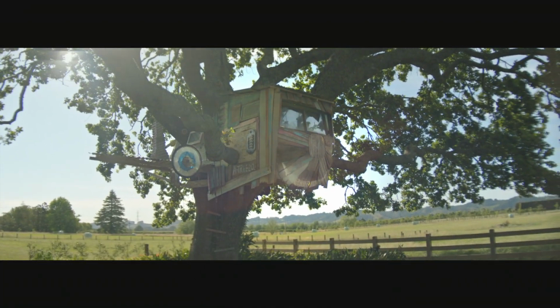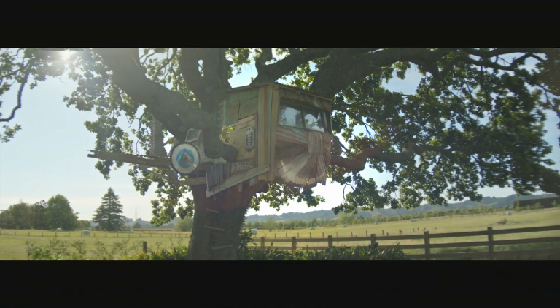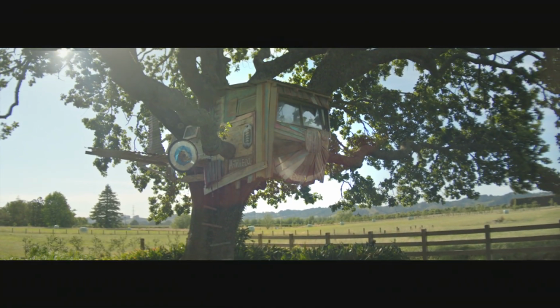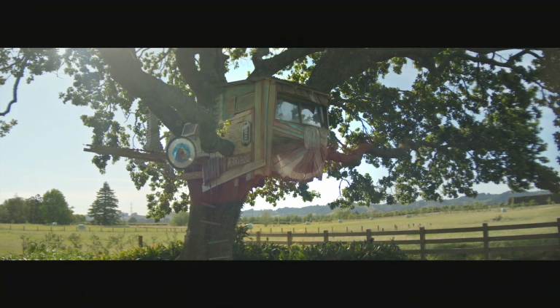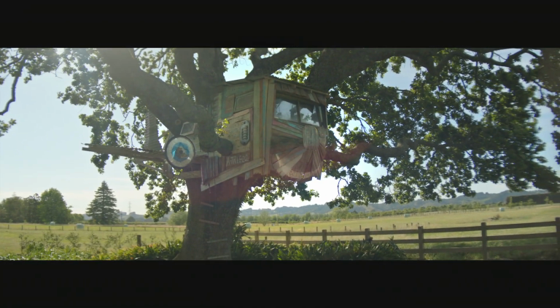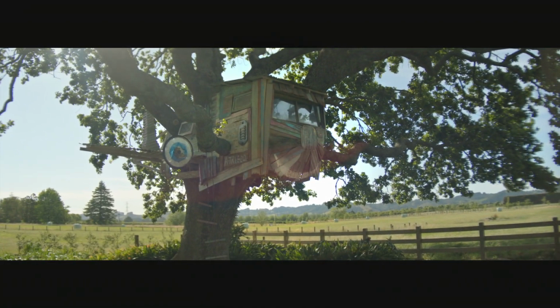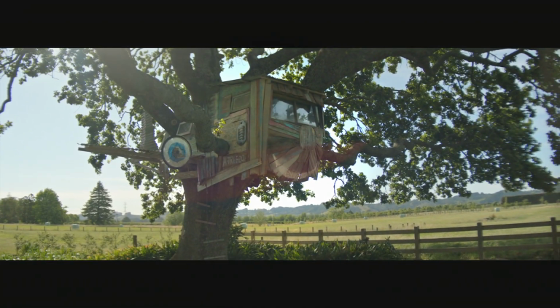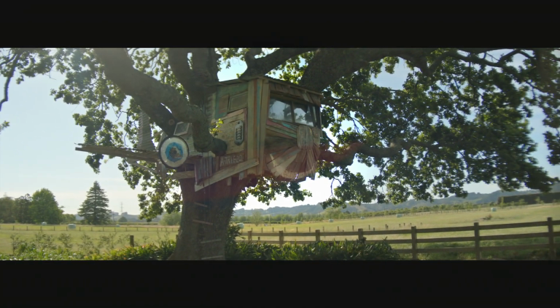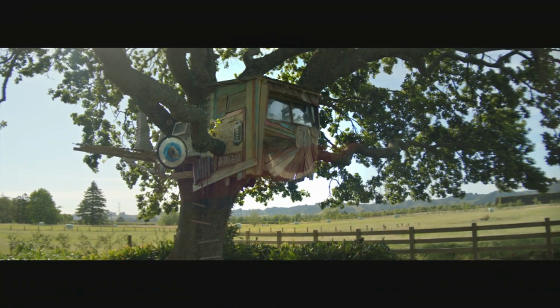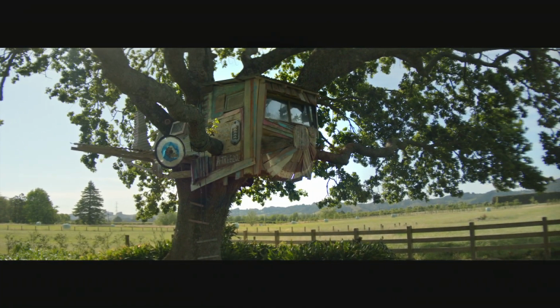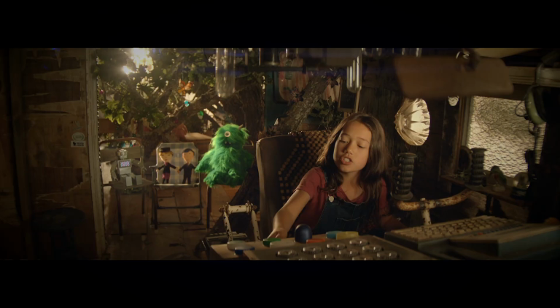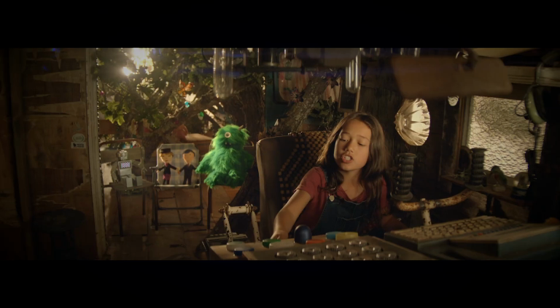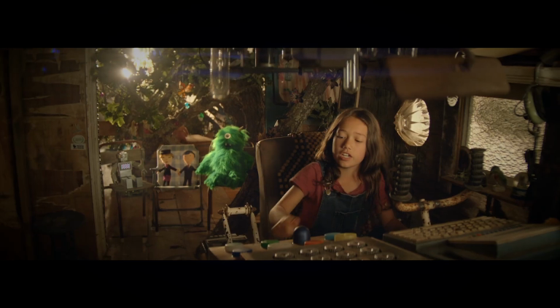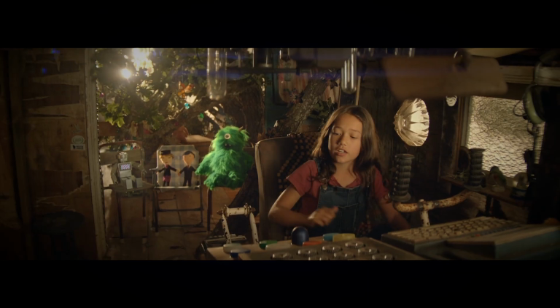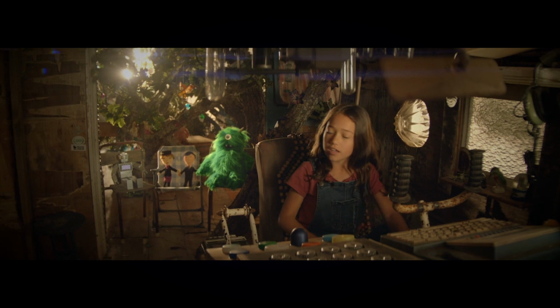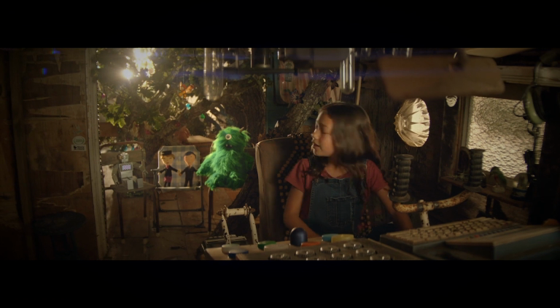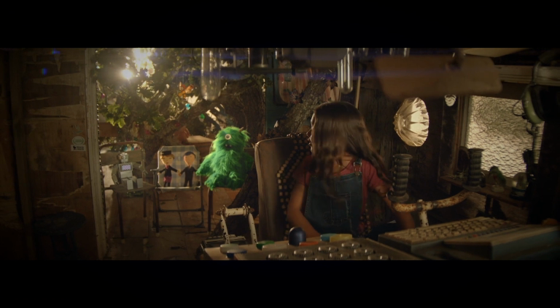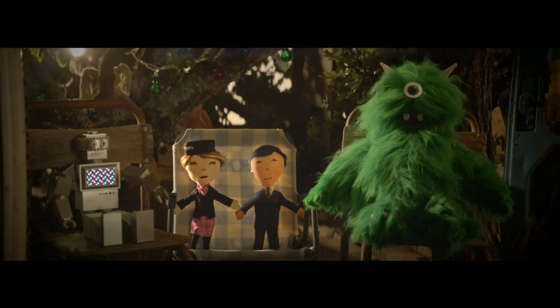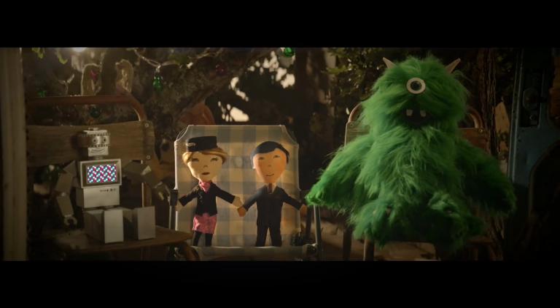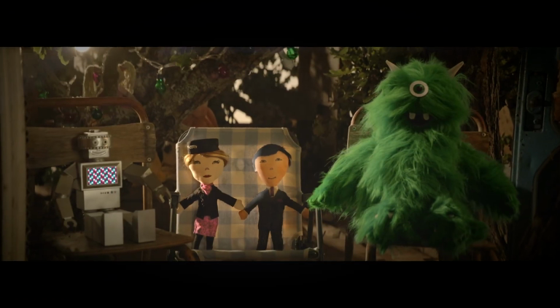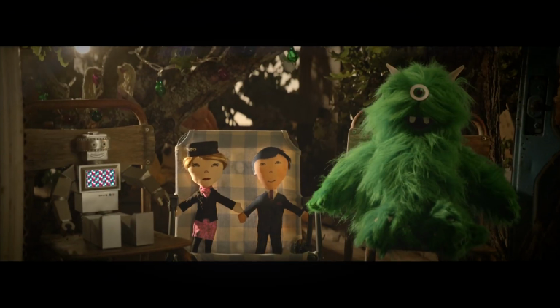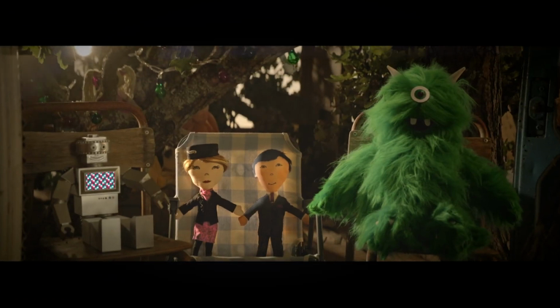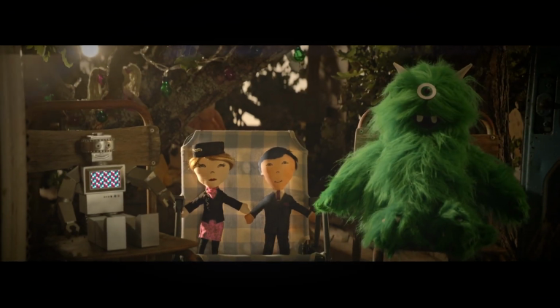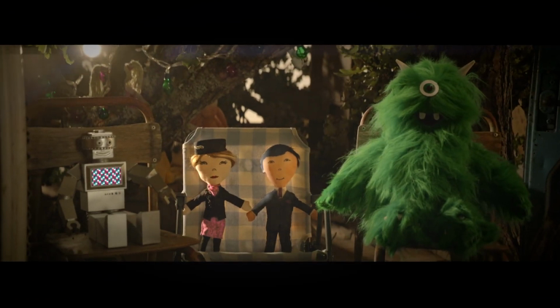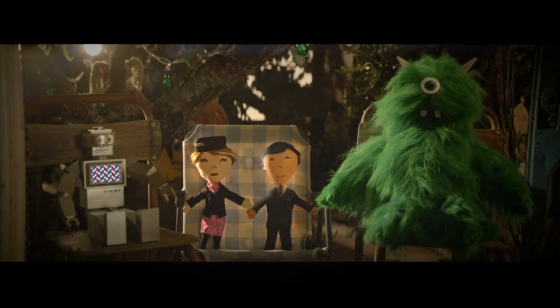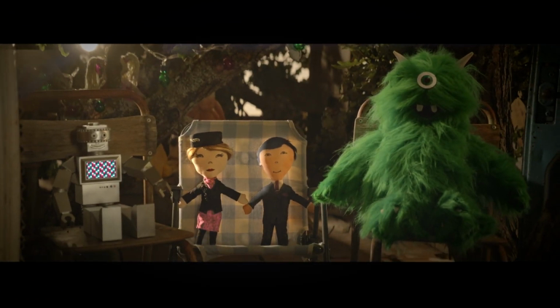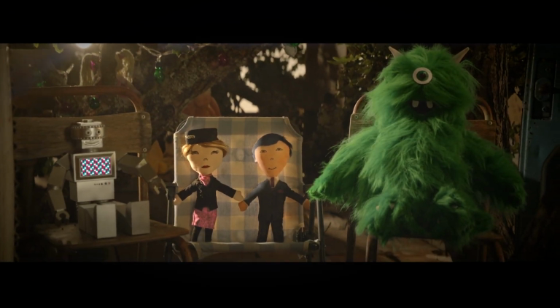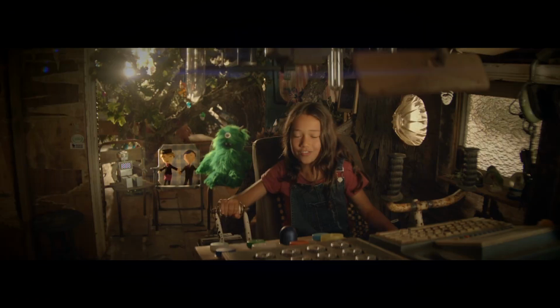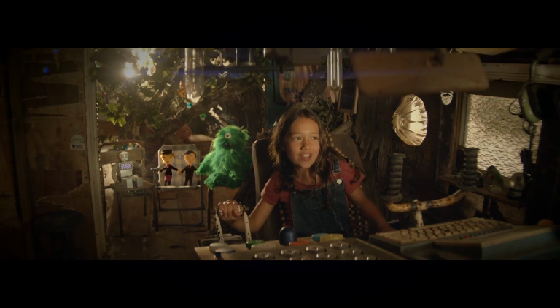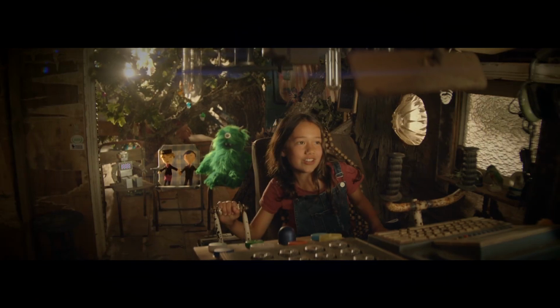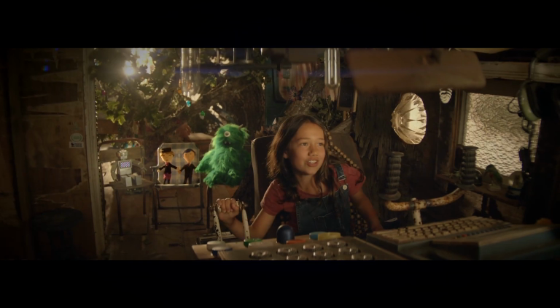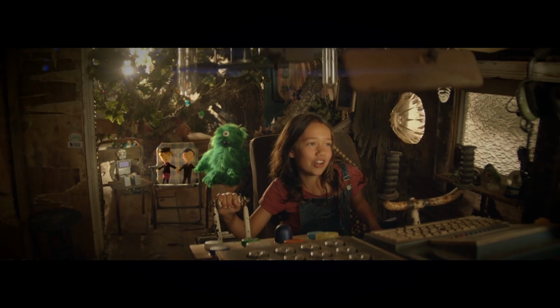Rudders, check. Engine, check. You guys ready? Take off. Yeah.